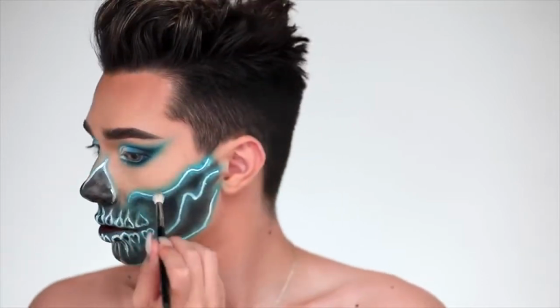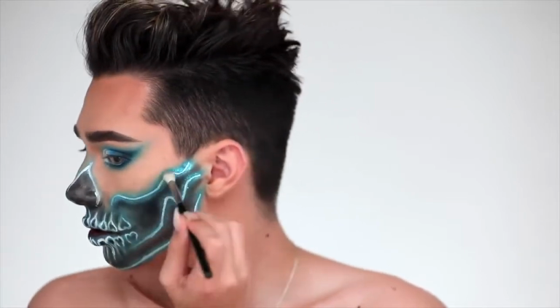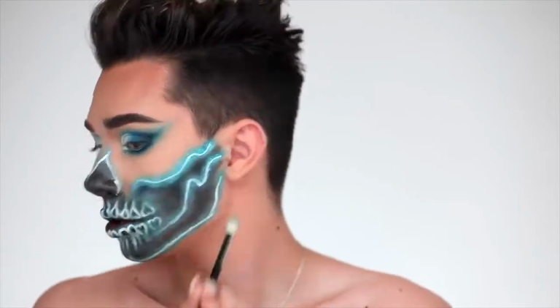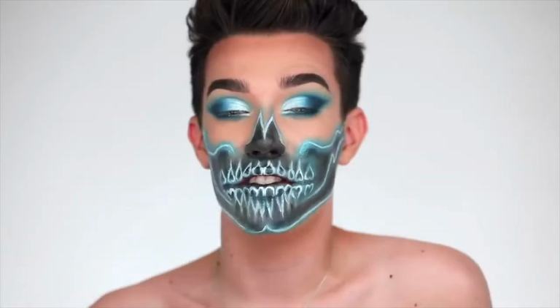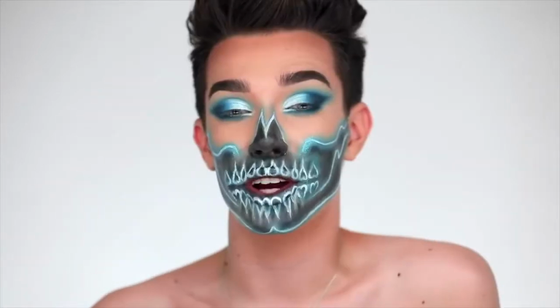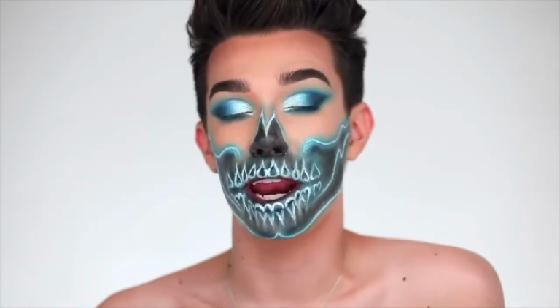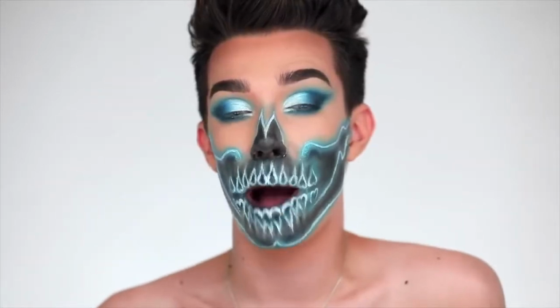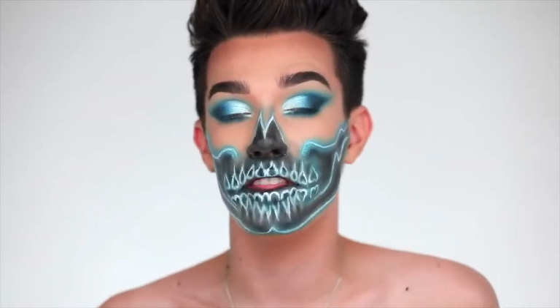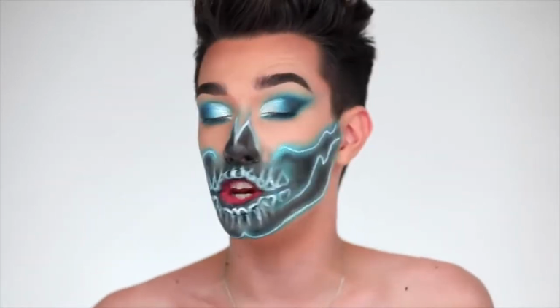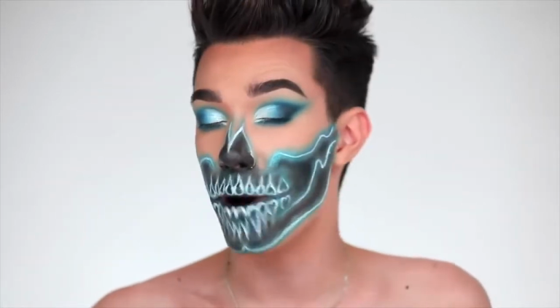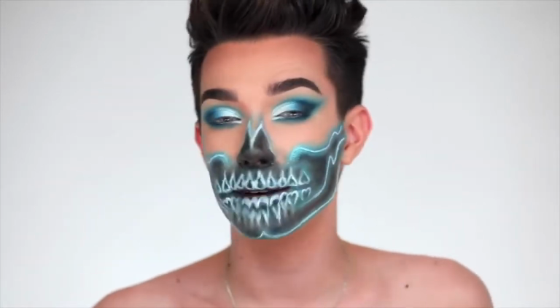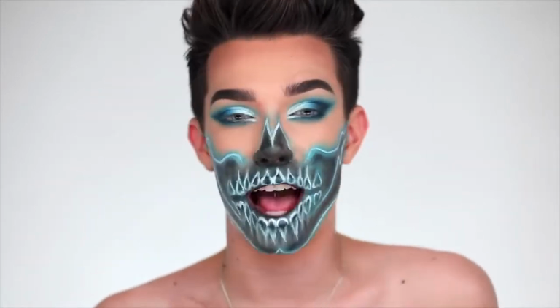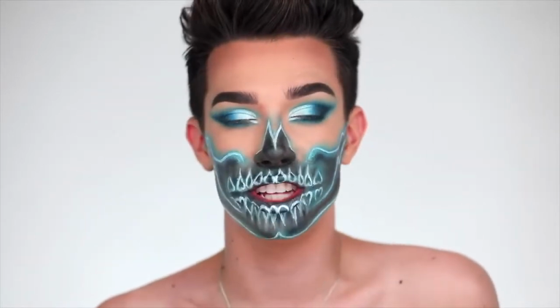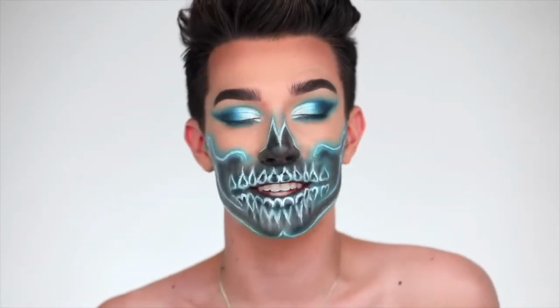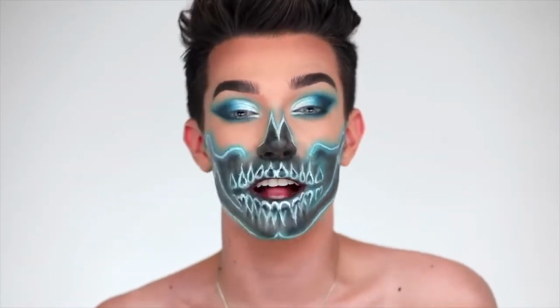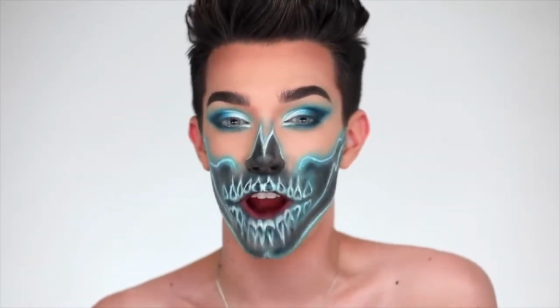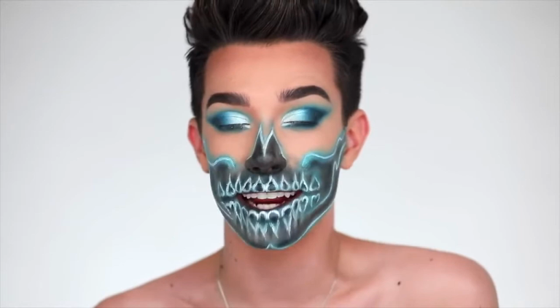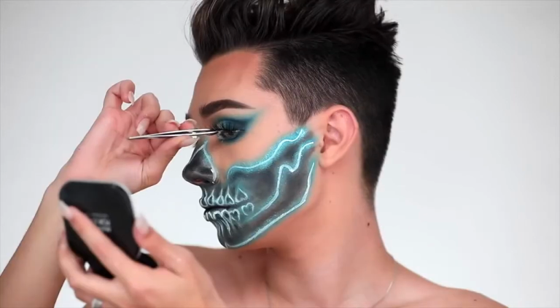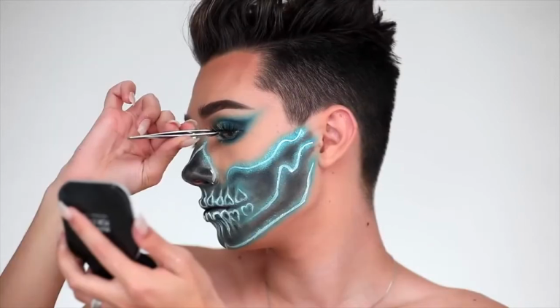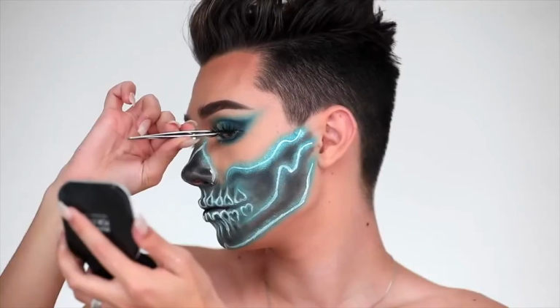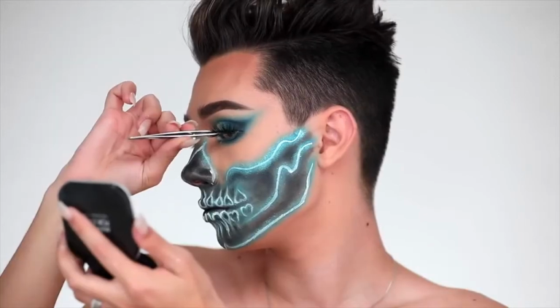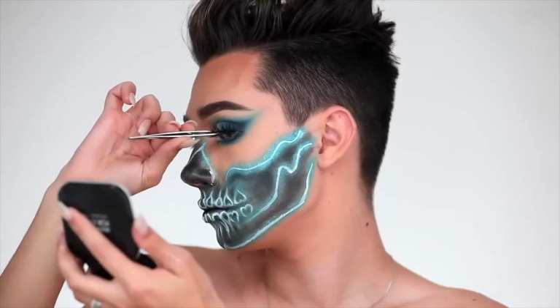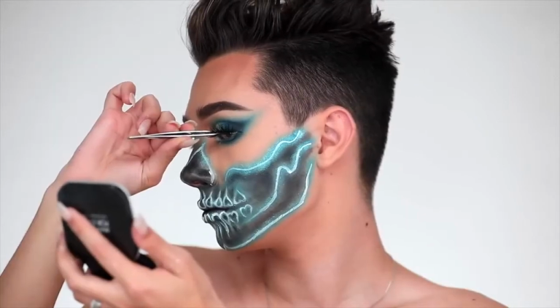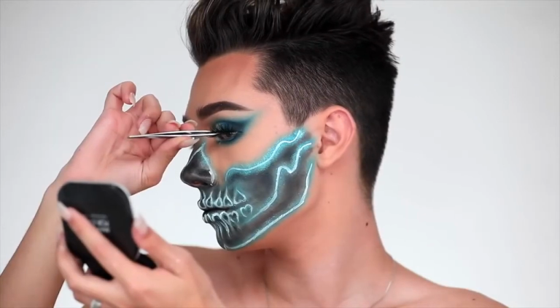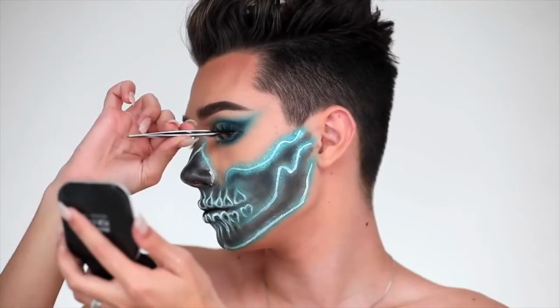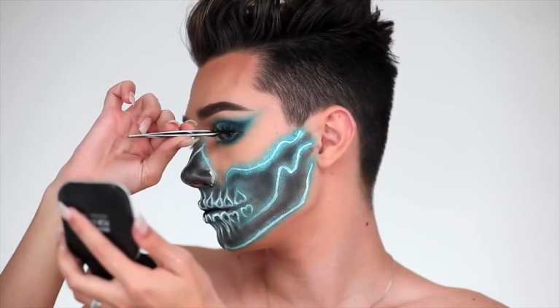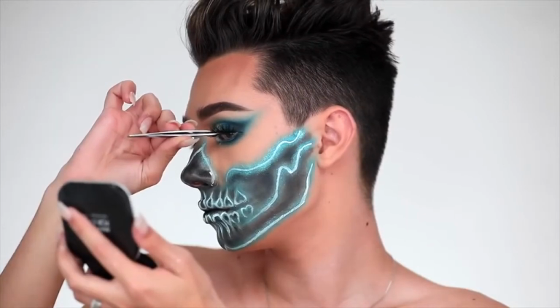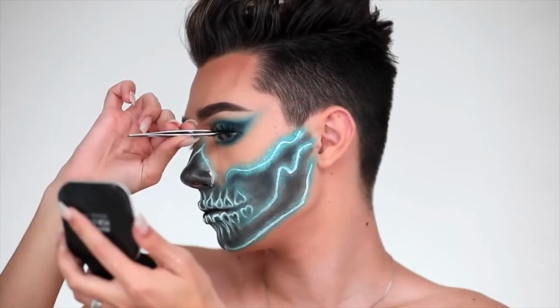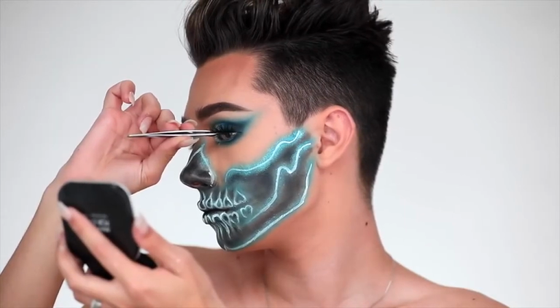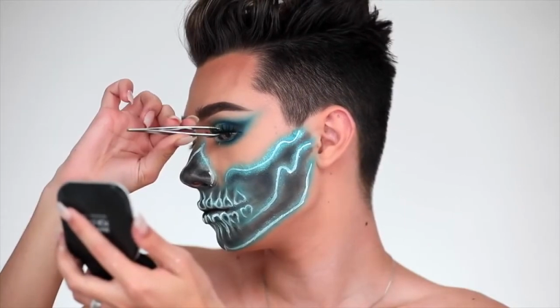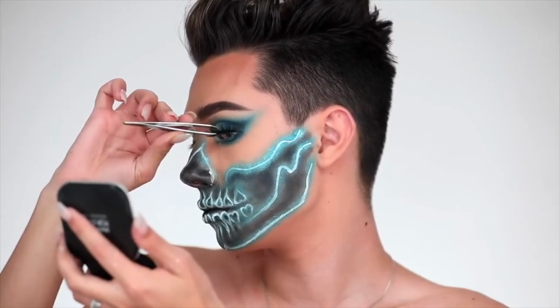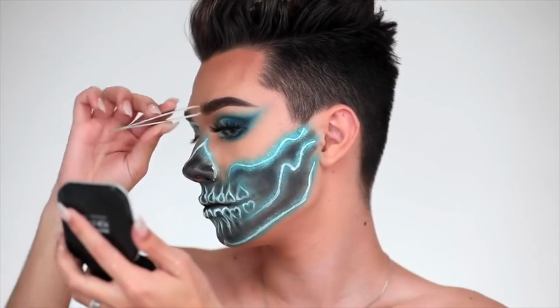Finally, to finish off this look, I'm going to pop on the new Bounsum Lashes in the style Dragon Lee, and you can use code JAMES for 20% off all their lashes.